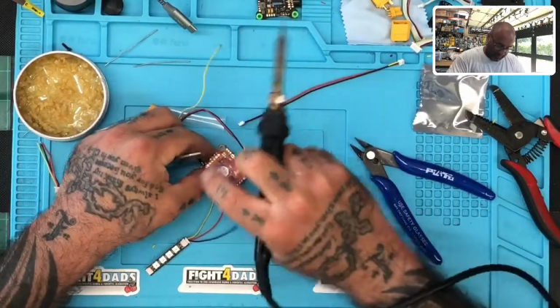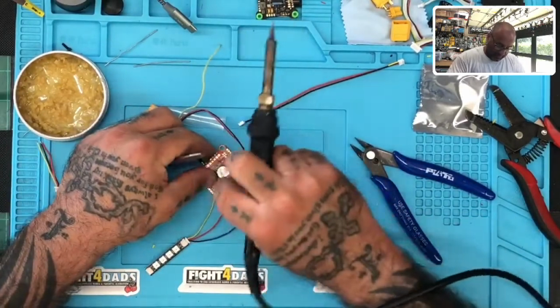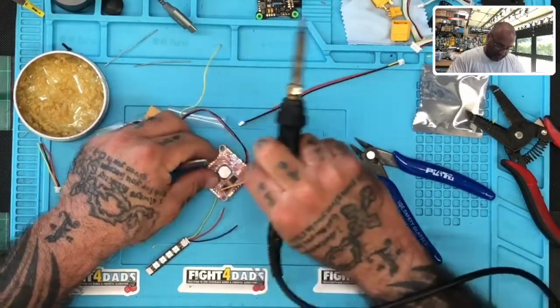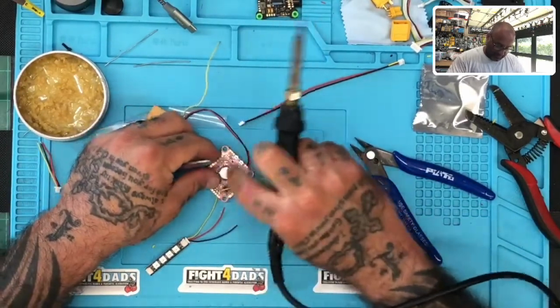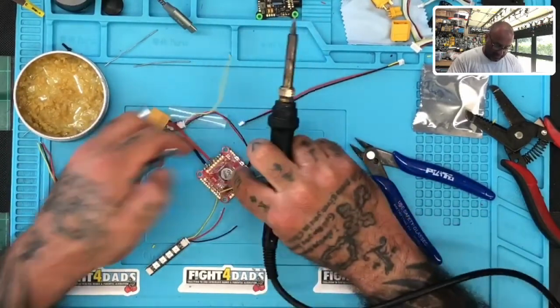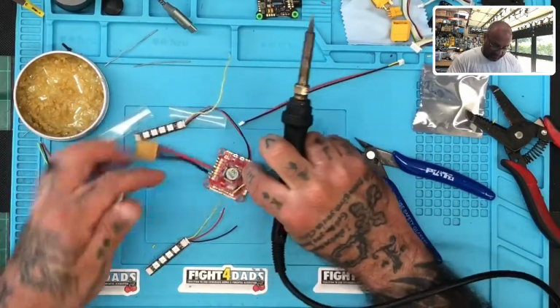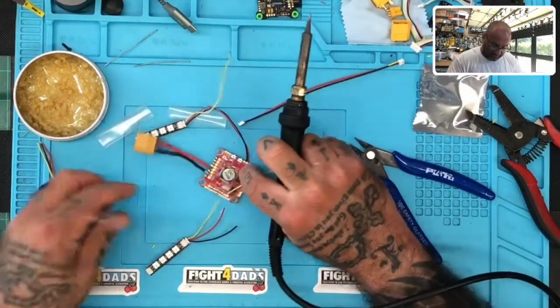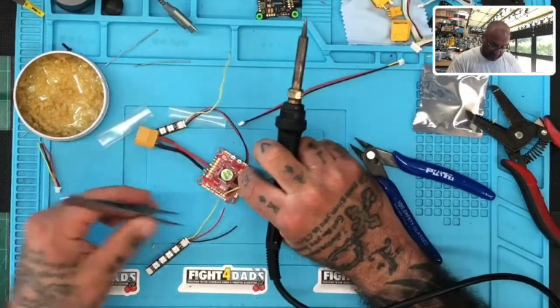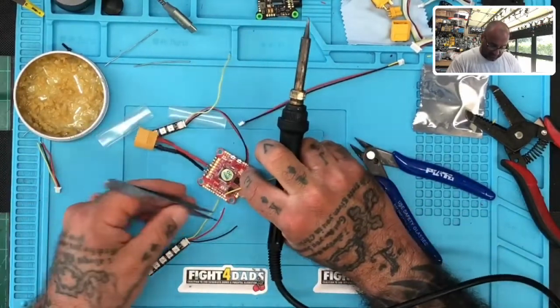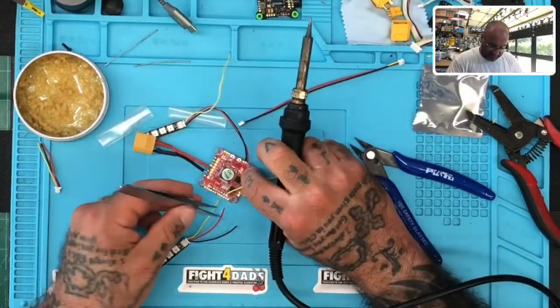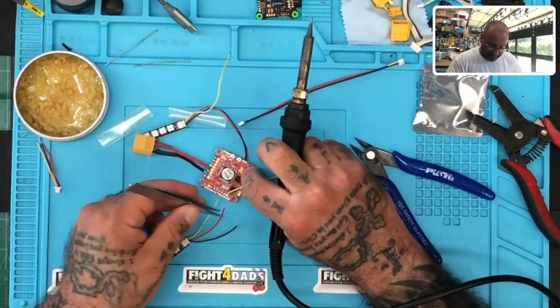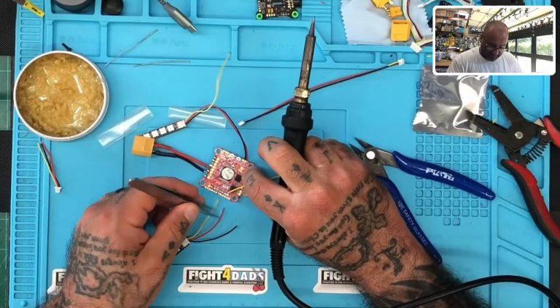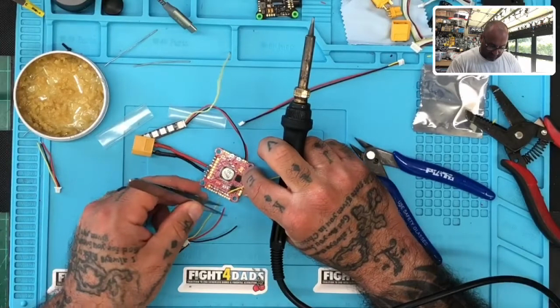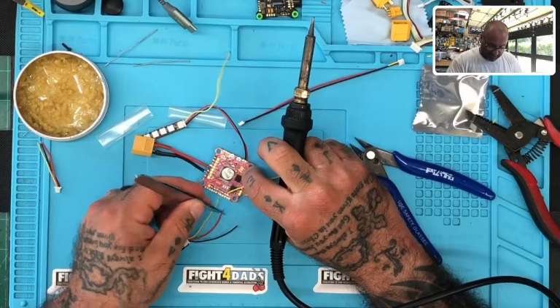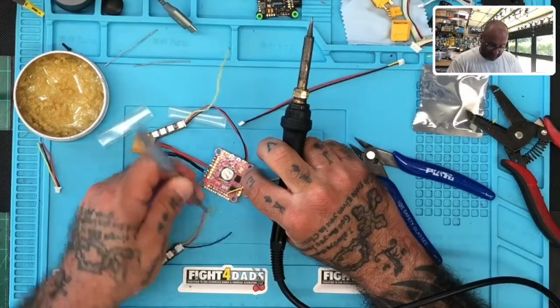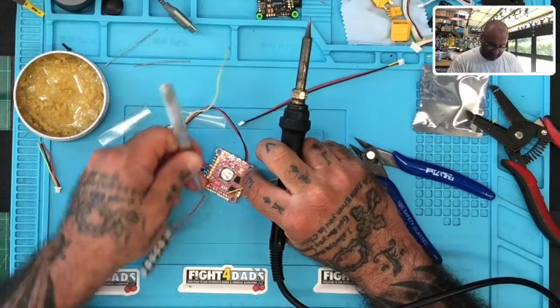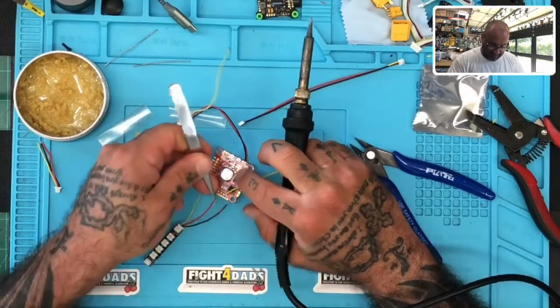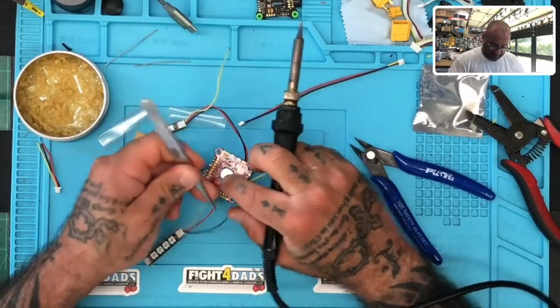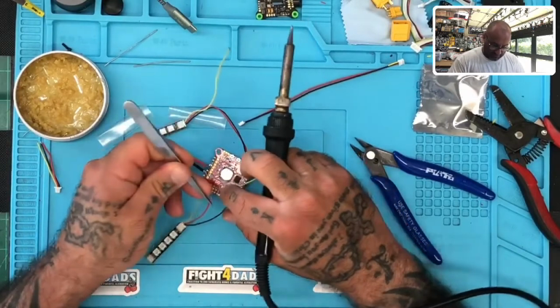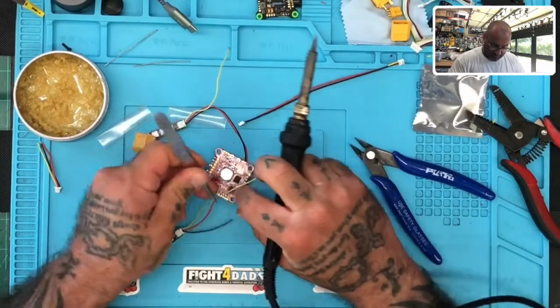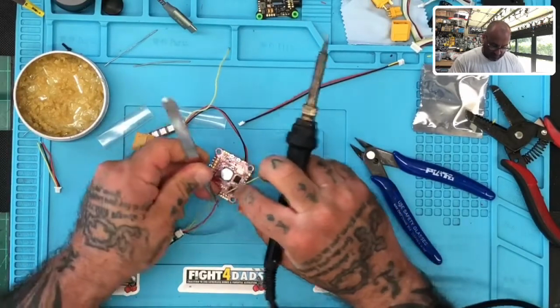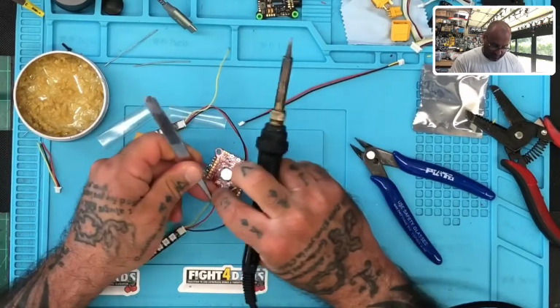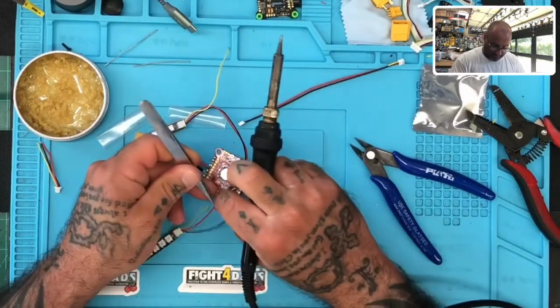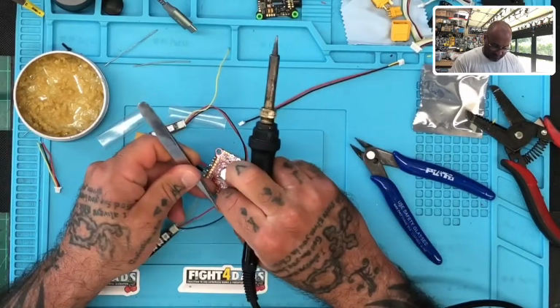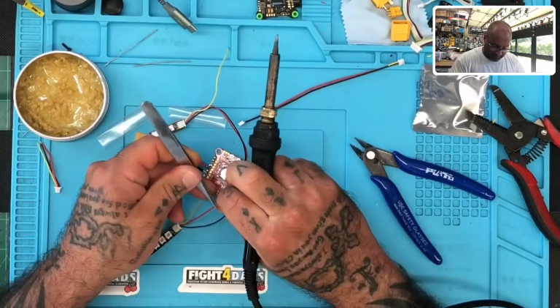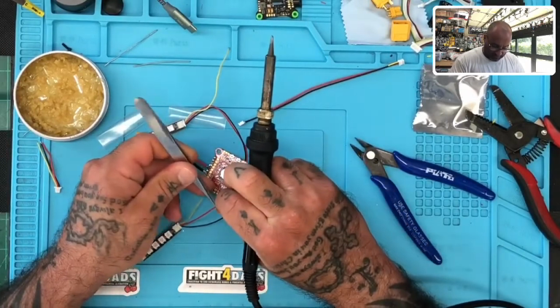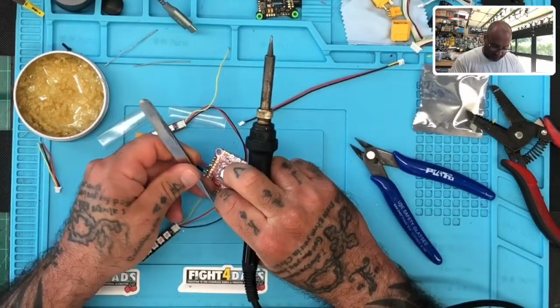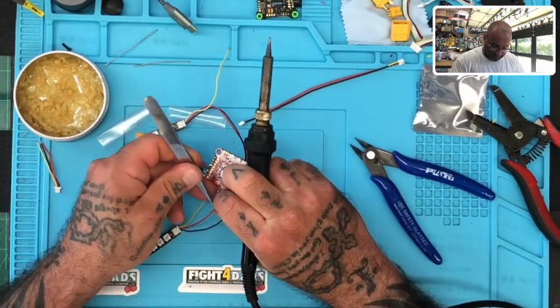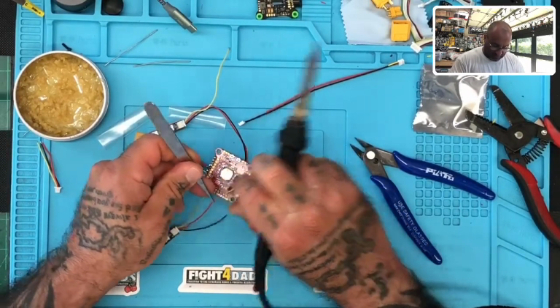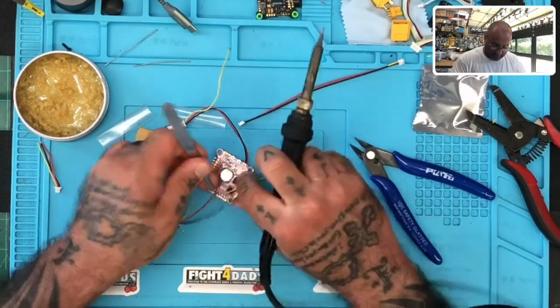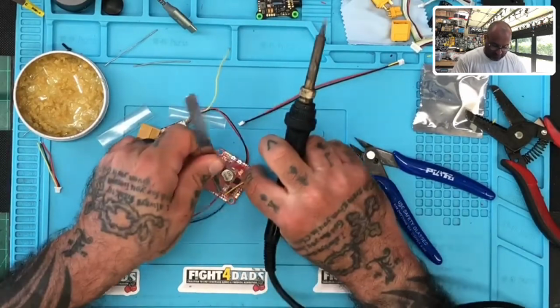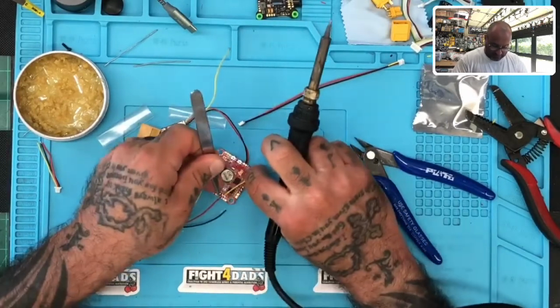I'm going to give this one access to the direct five volts here, so we have a ground and a five volt right next to each other.